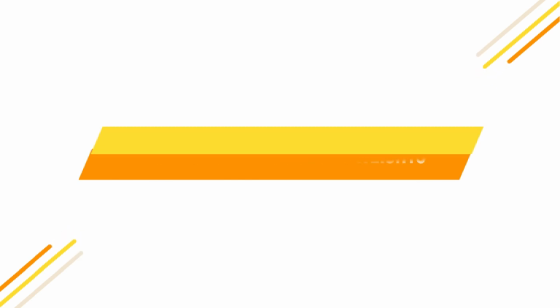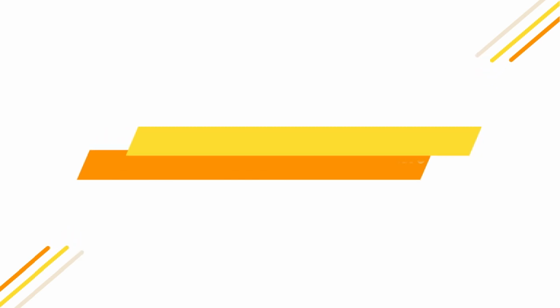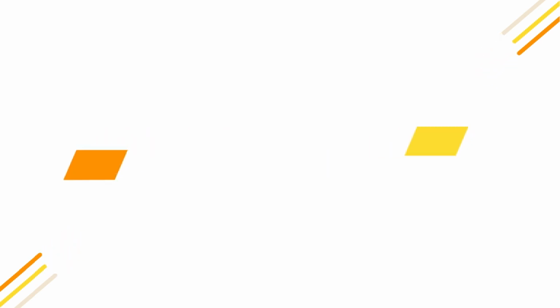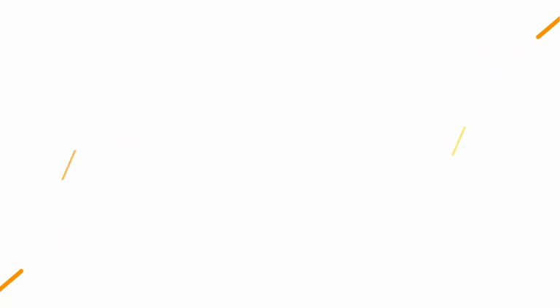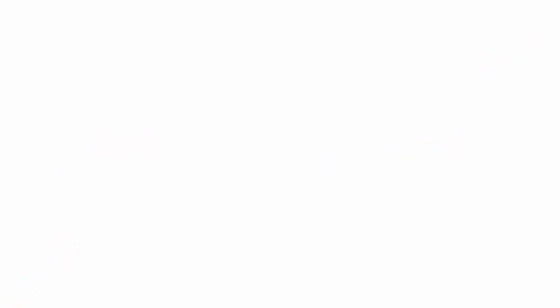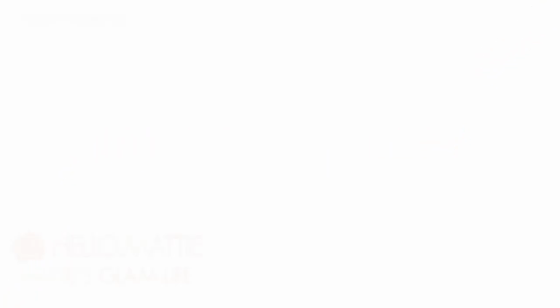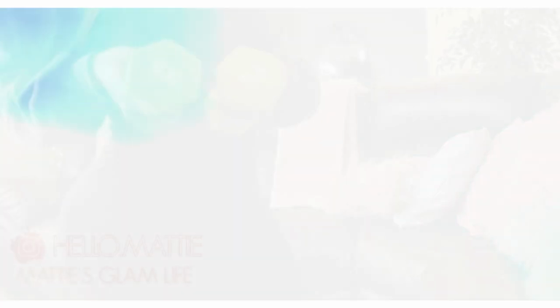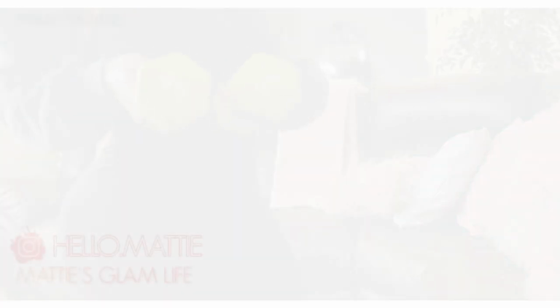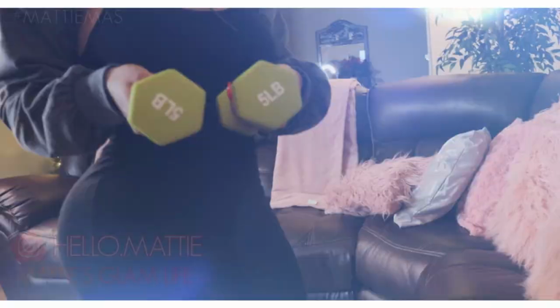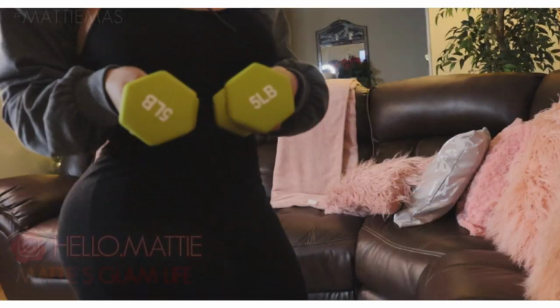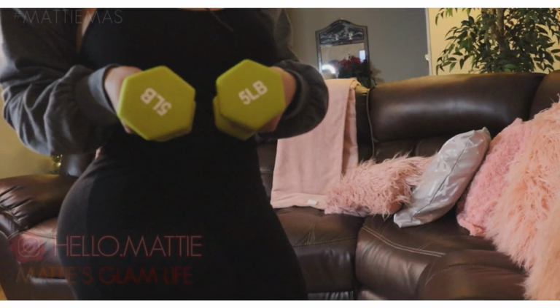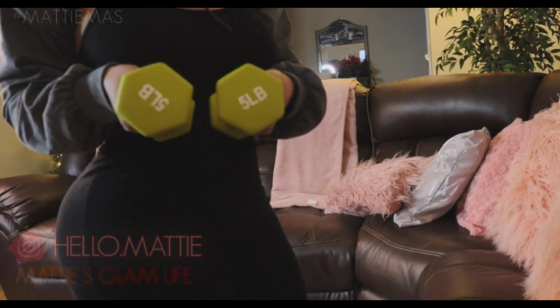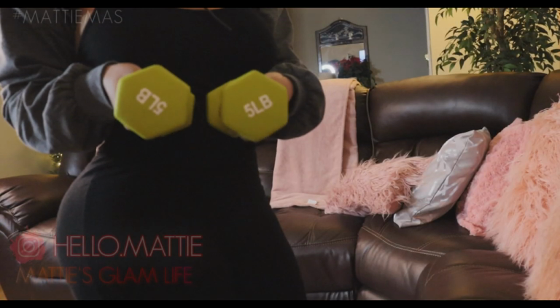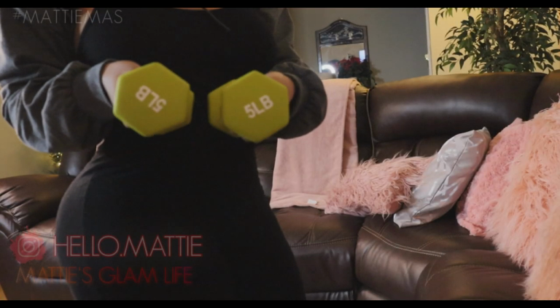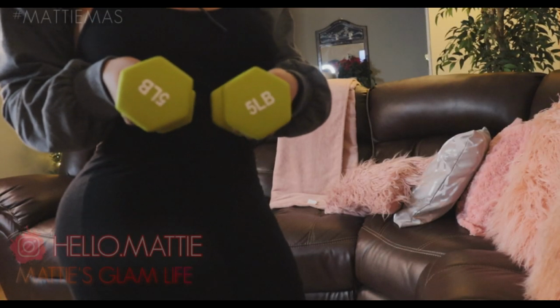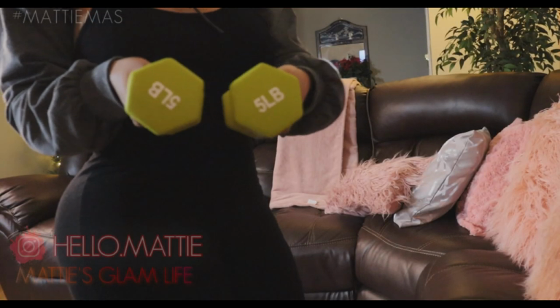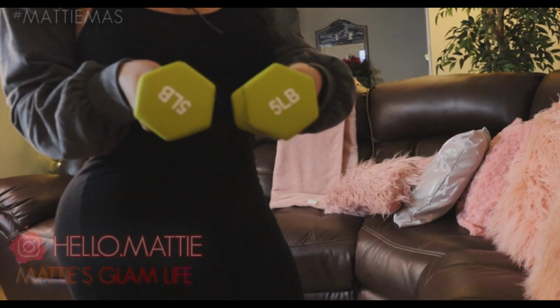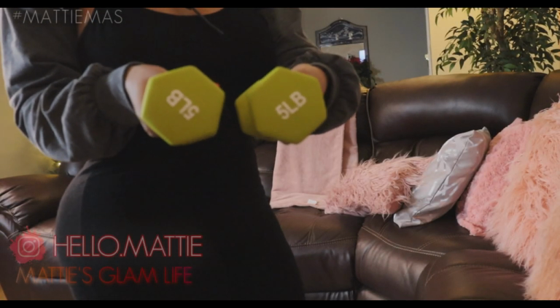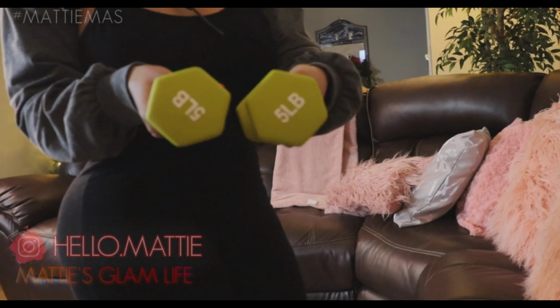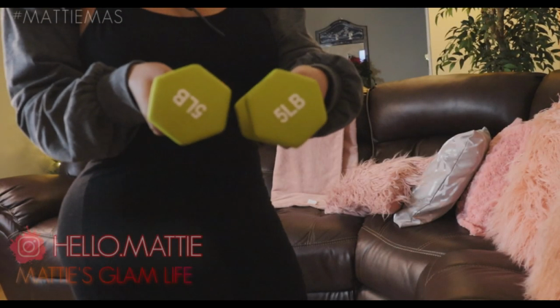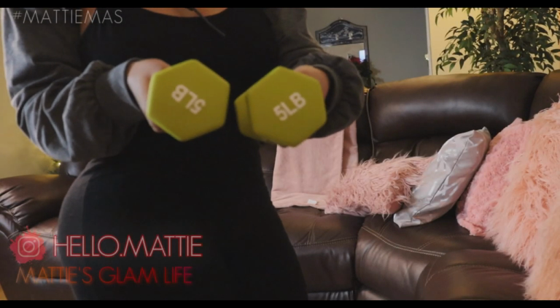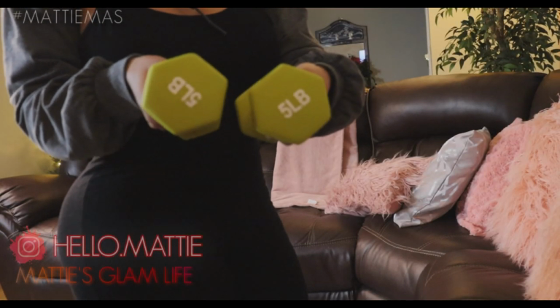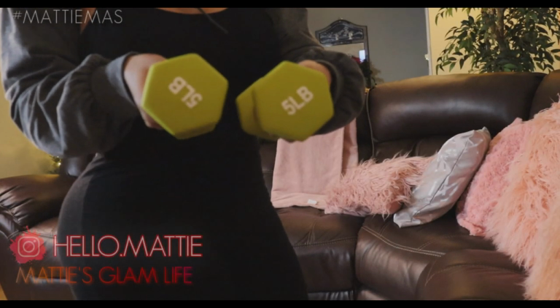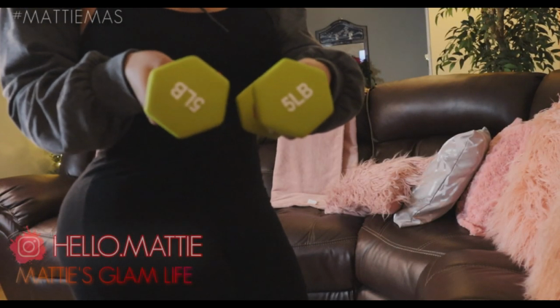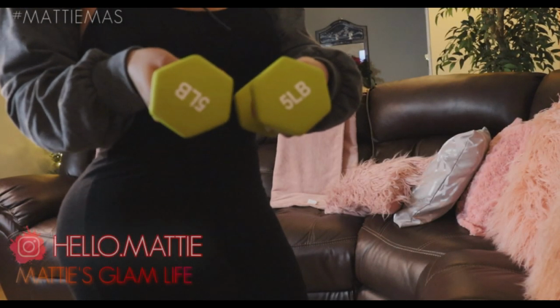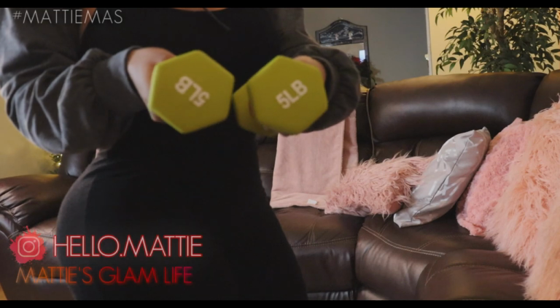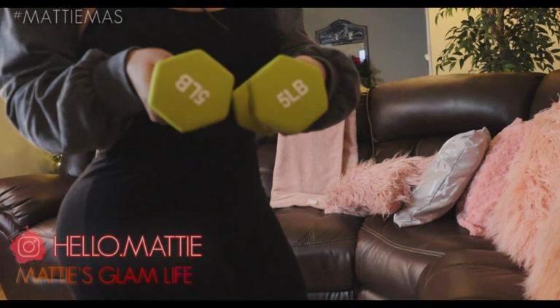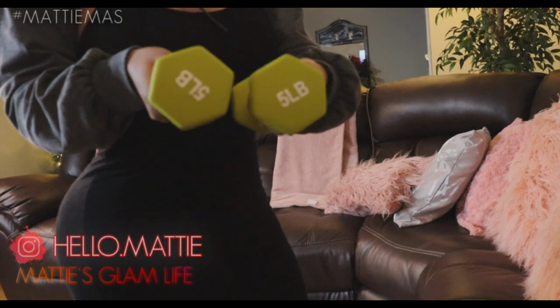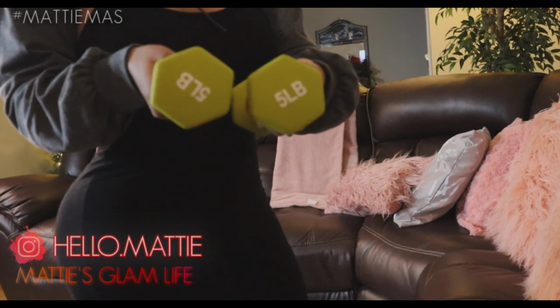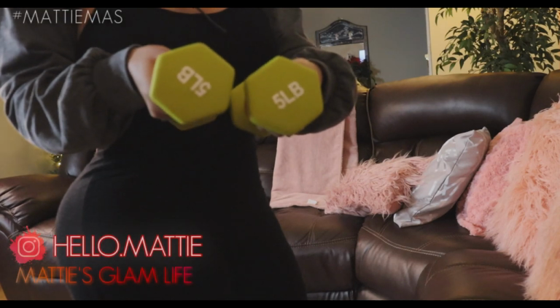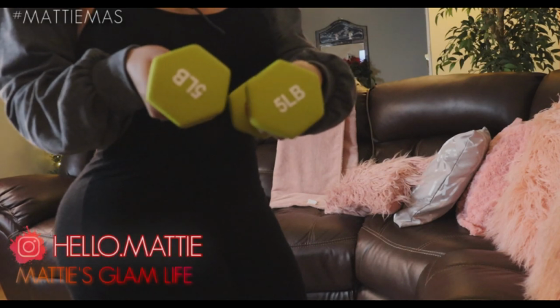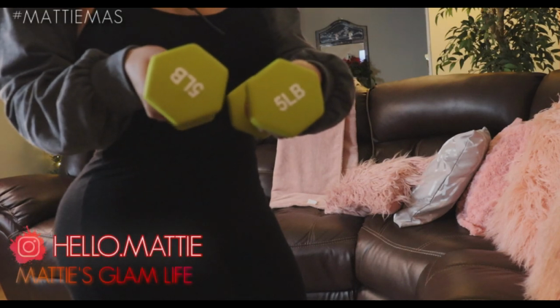For working out my arms, I'm going to be using my five pound weights.